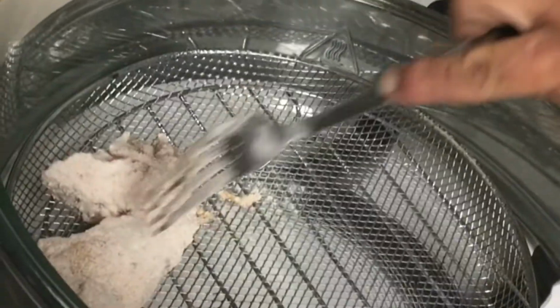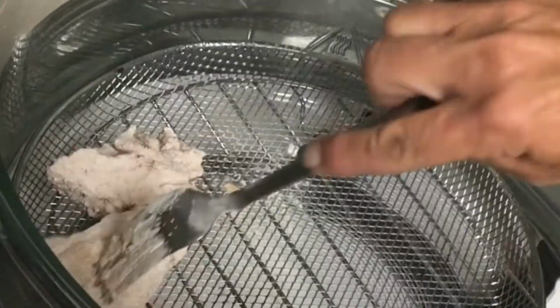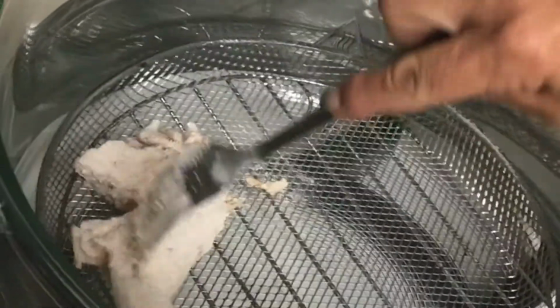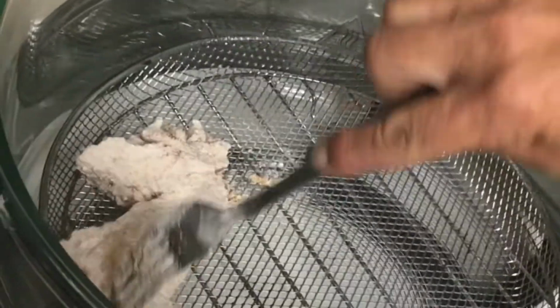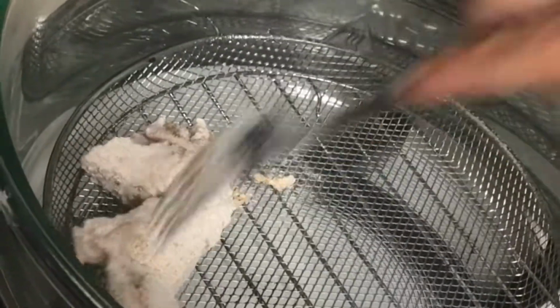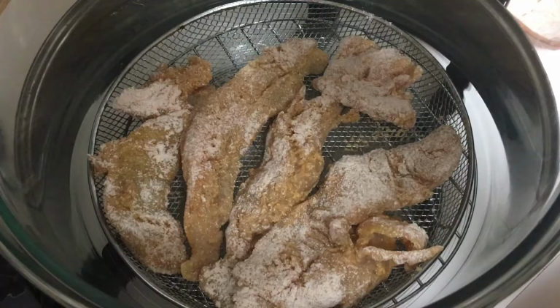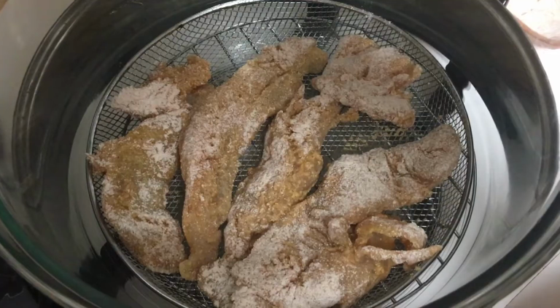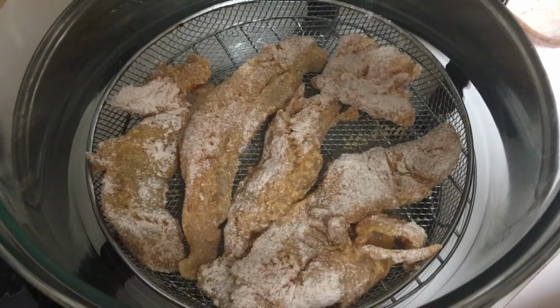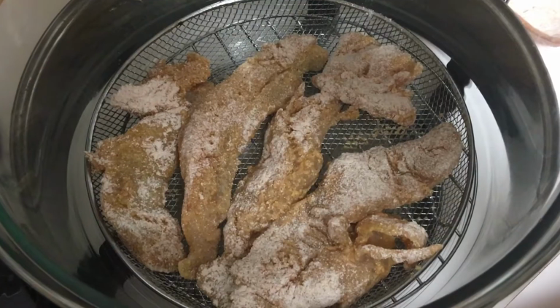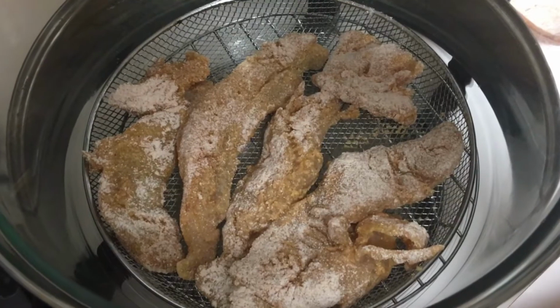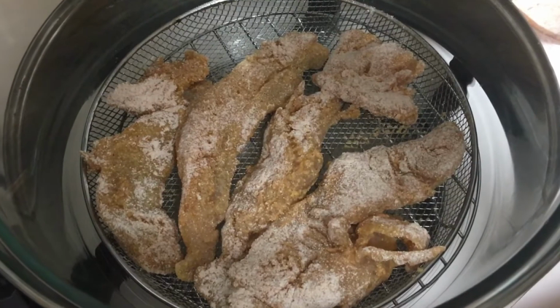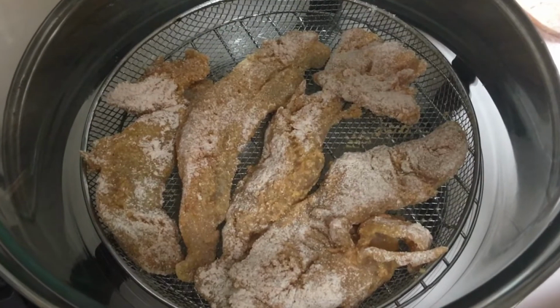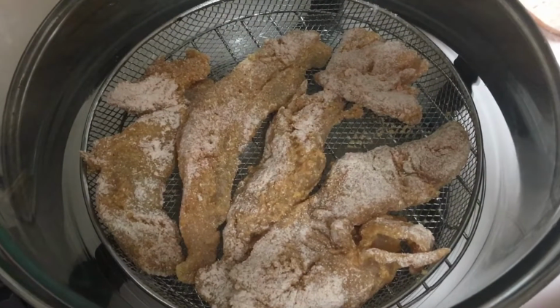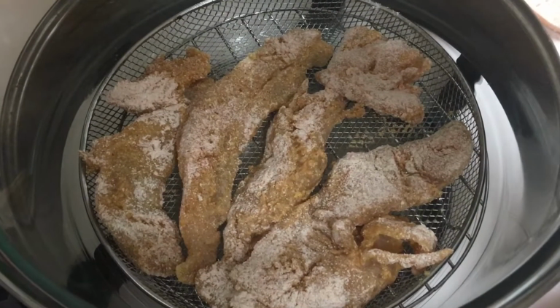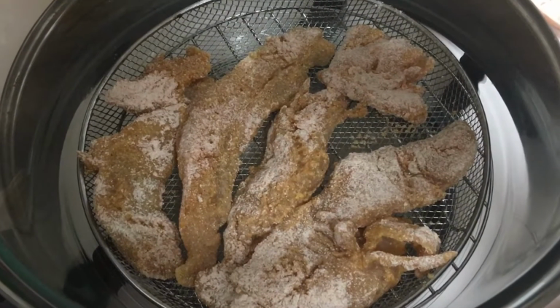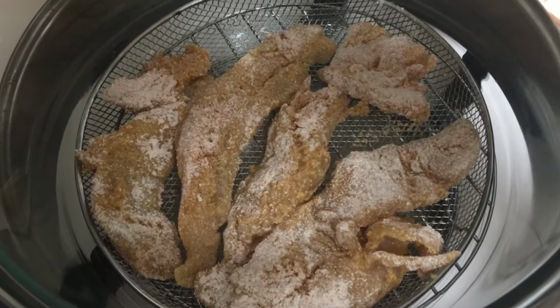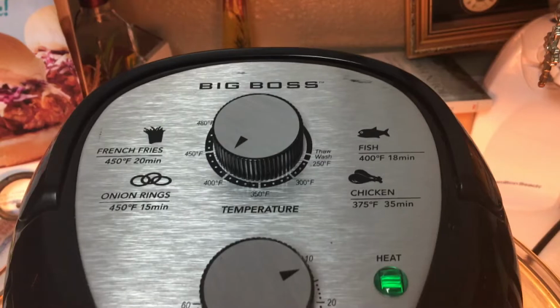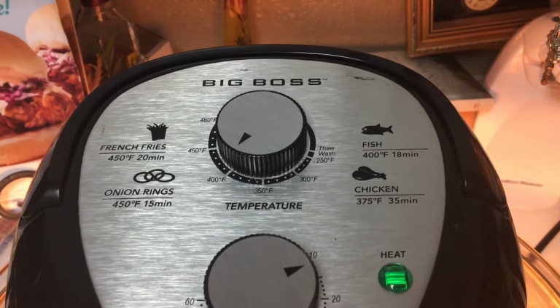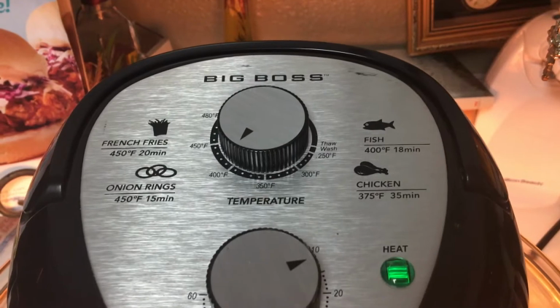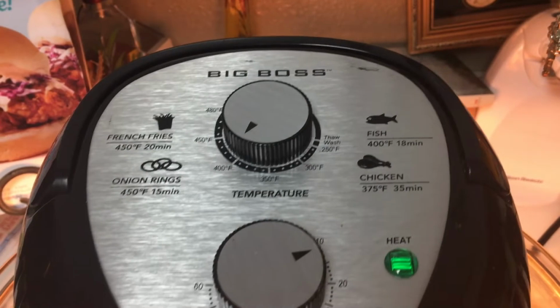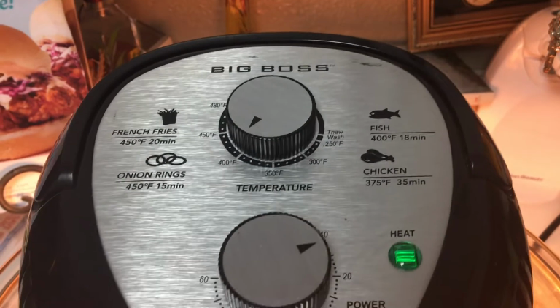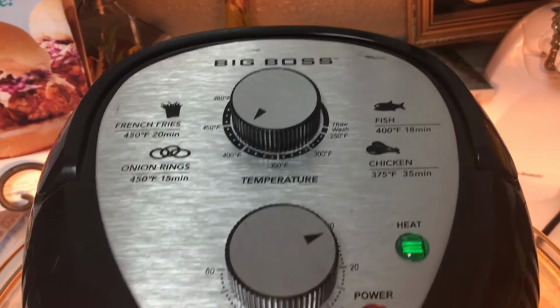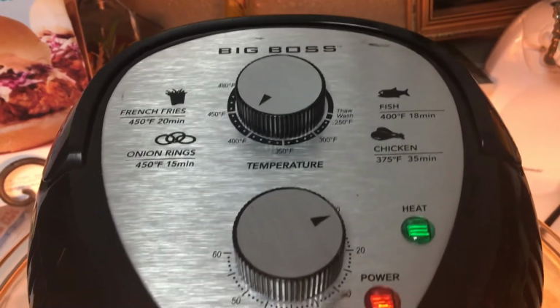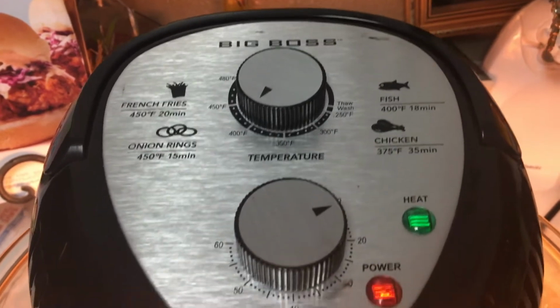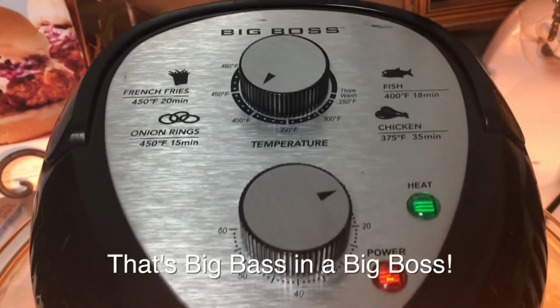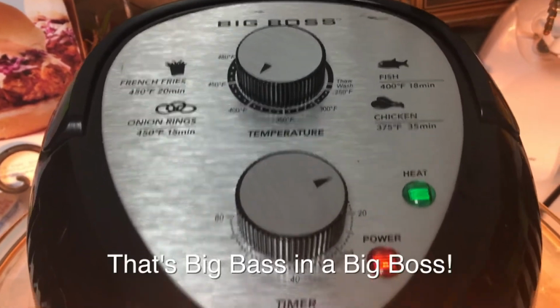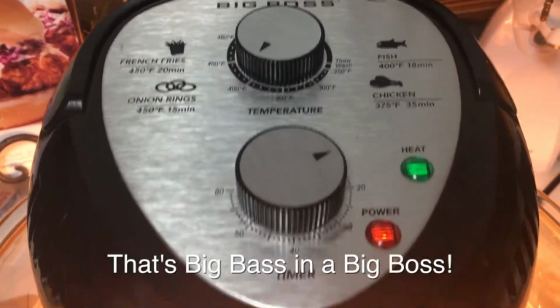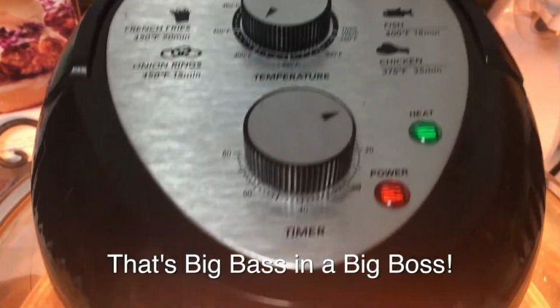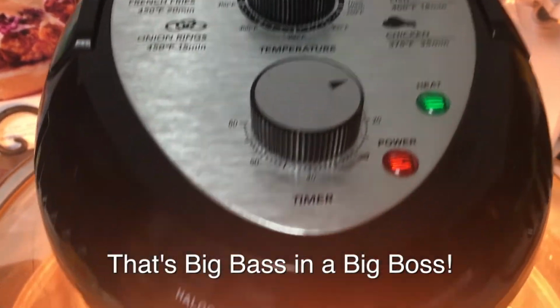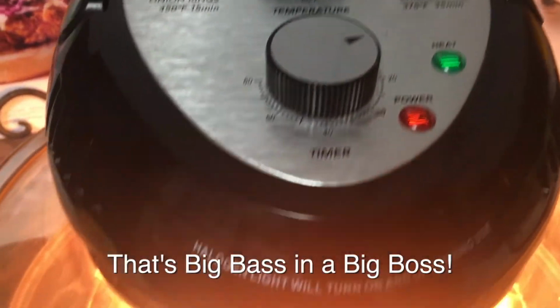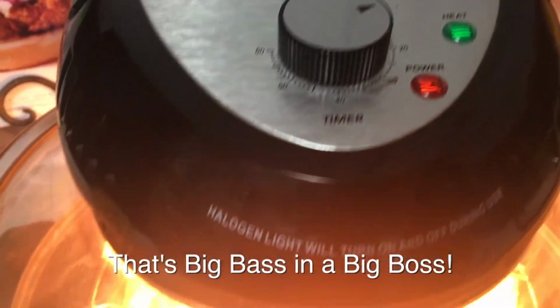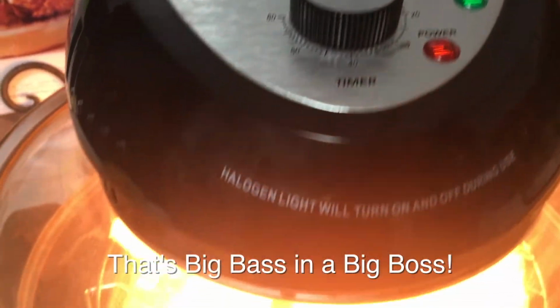Since you're using the Big Boss, there's absolutely no oil — not a drop. Not one ounce of oil is used in this recipe.